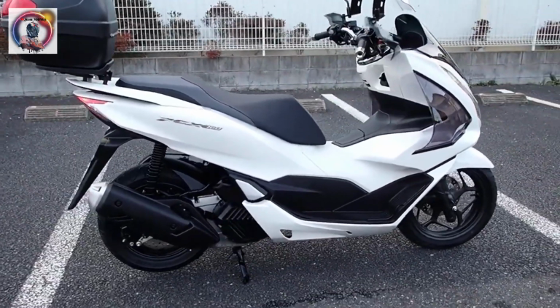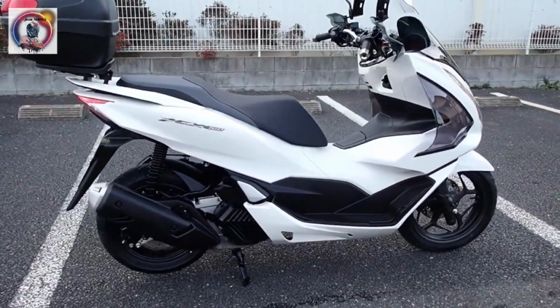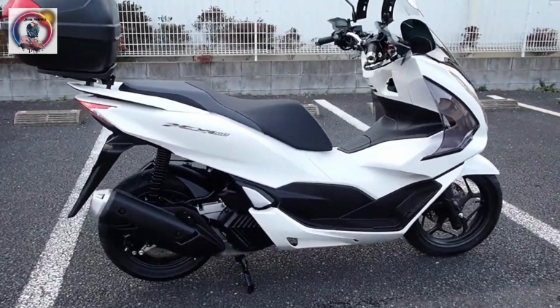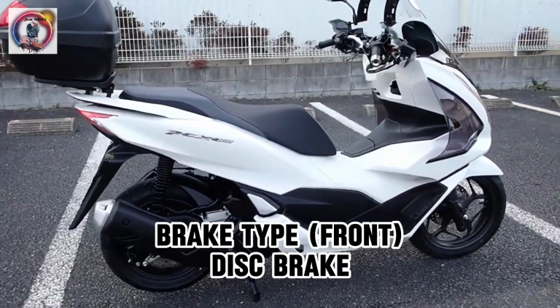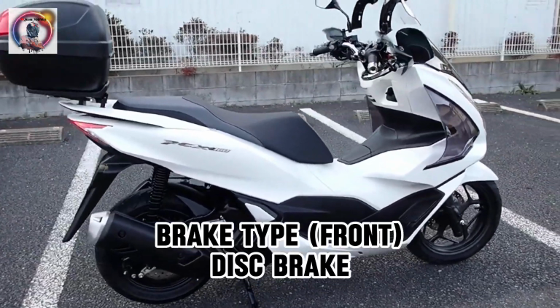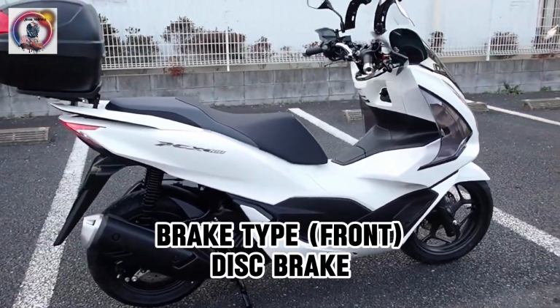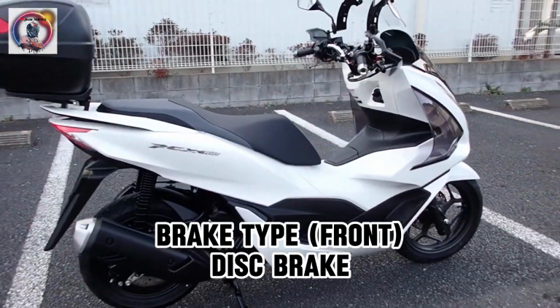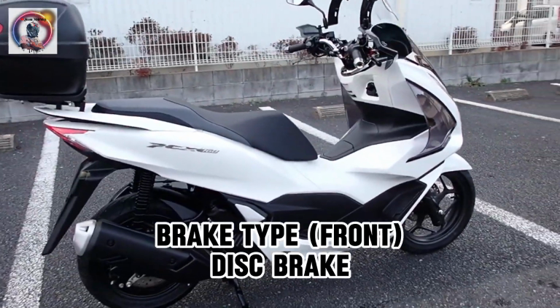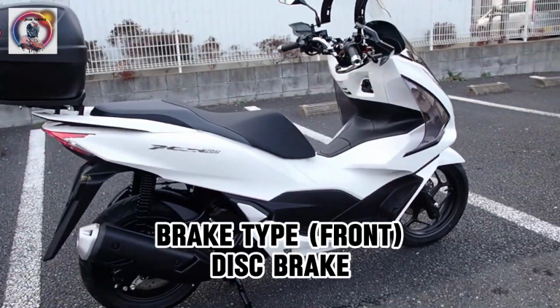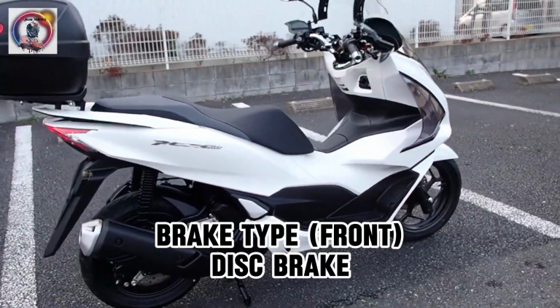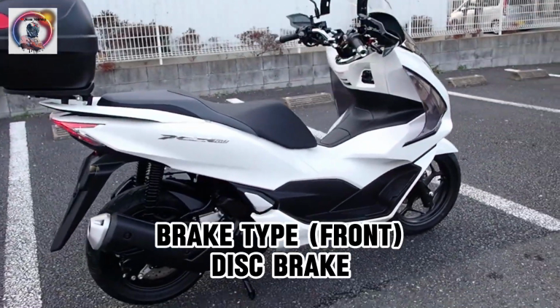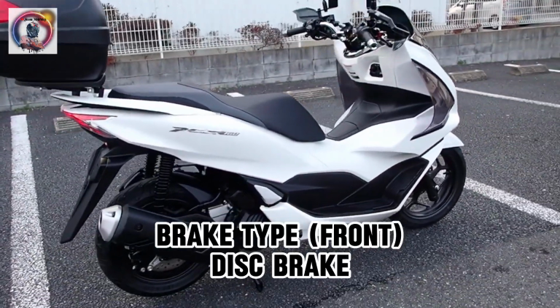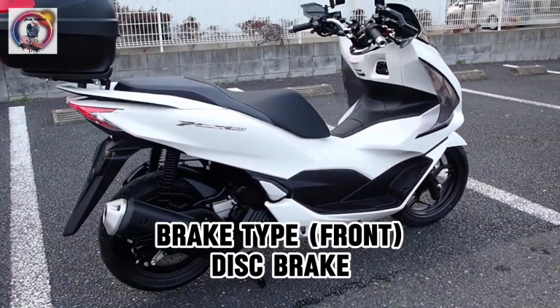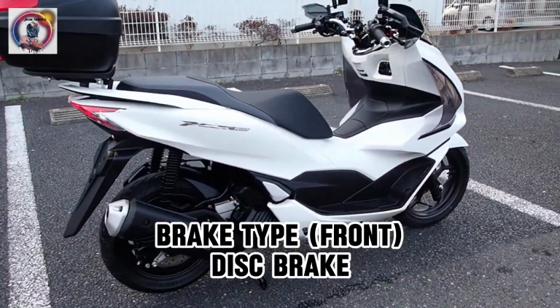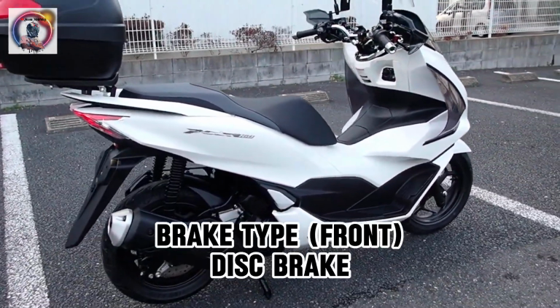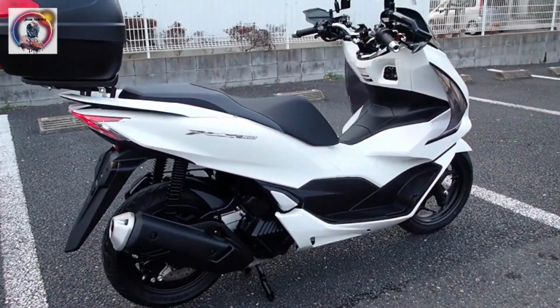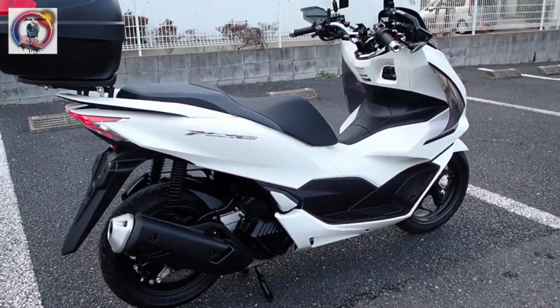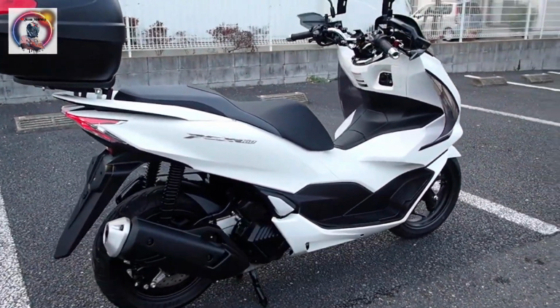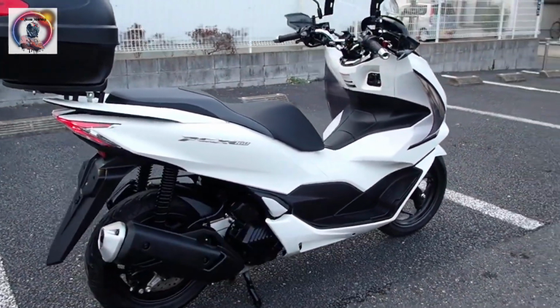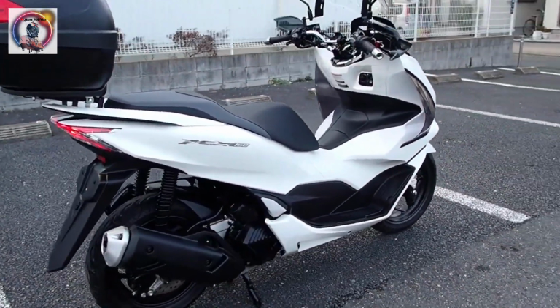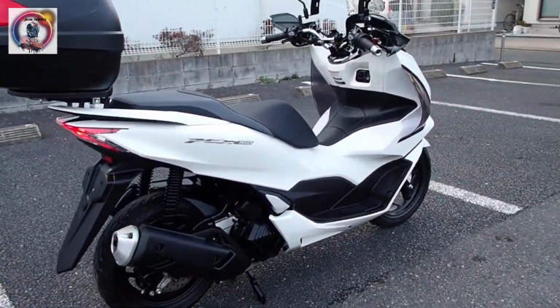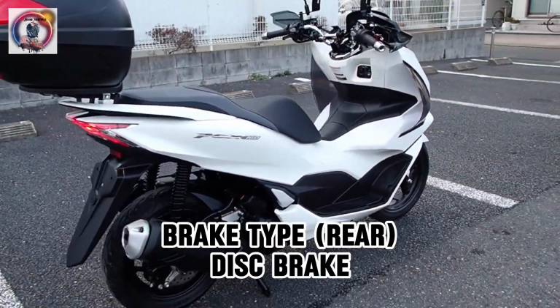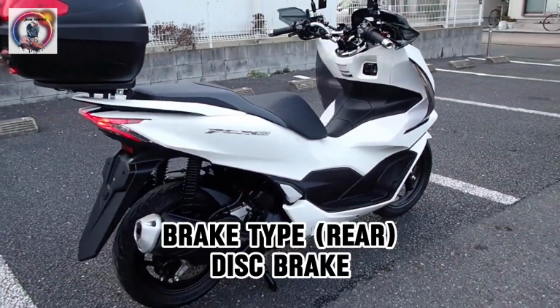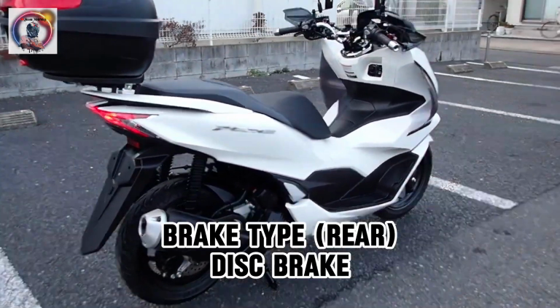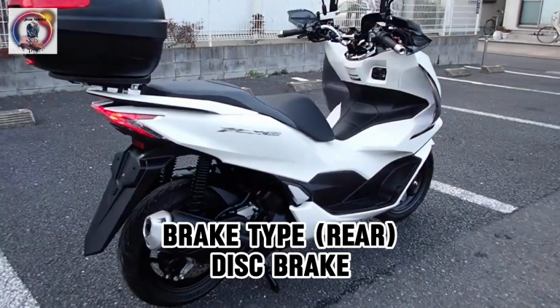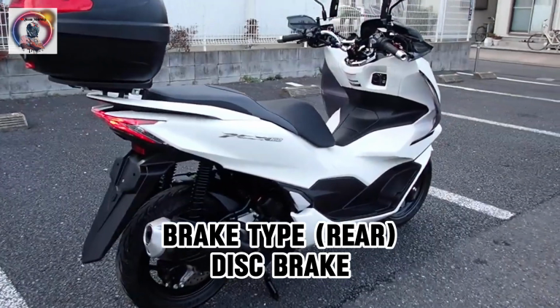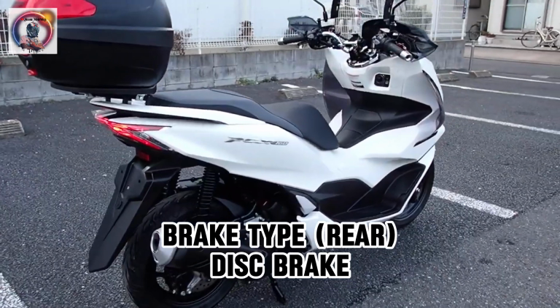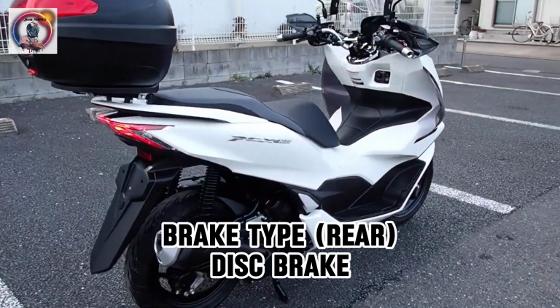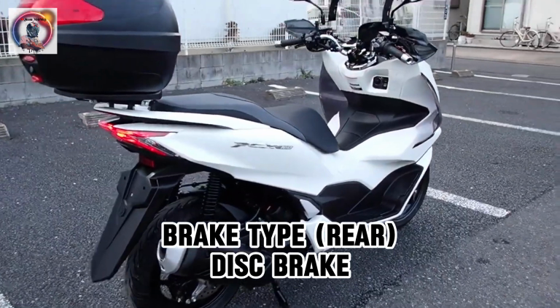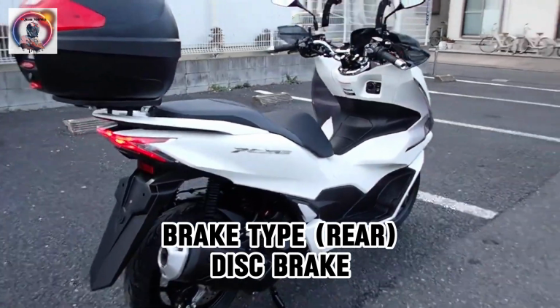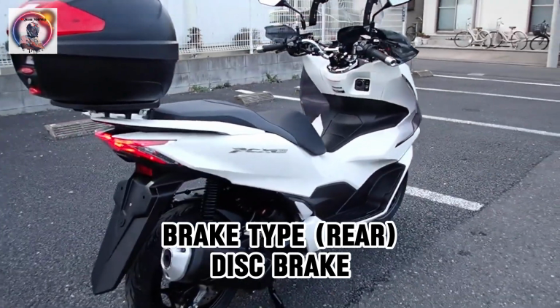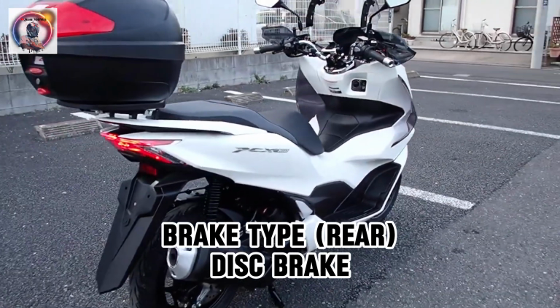Brake type front: disc brake. Brake type rear: disc brake.